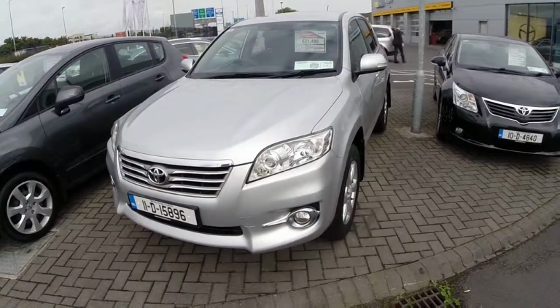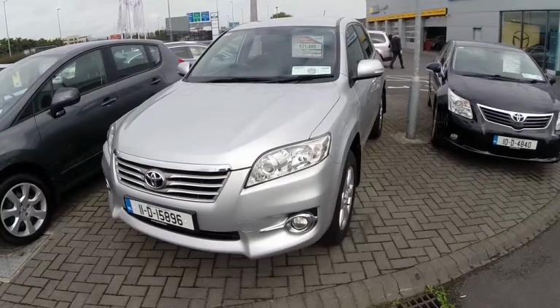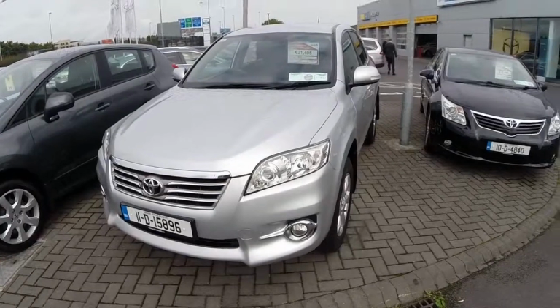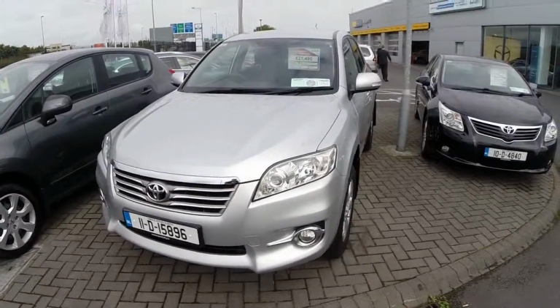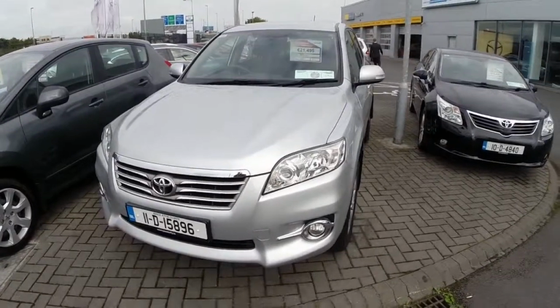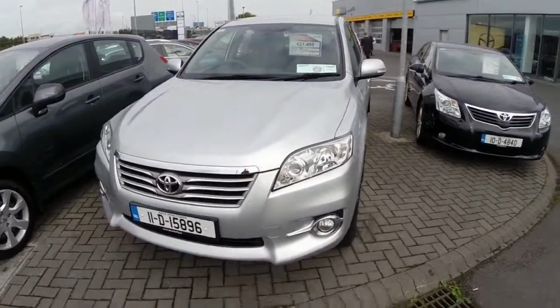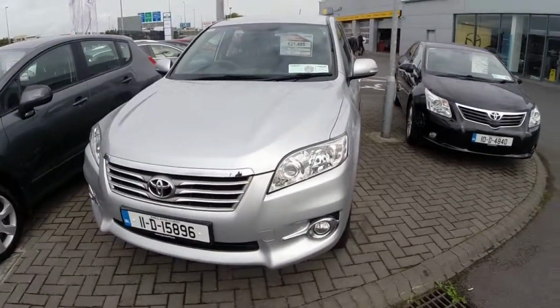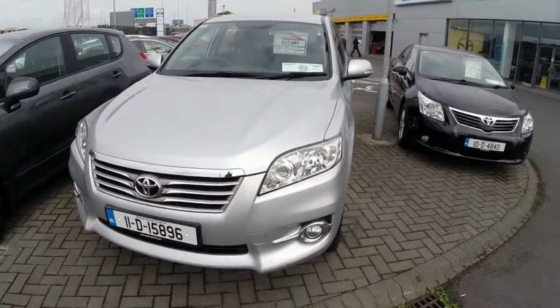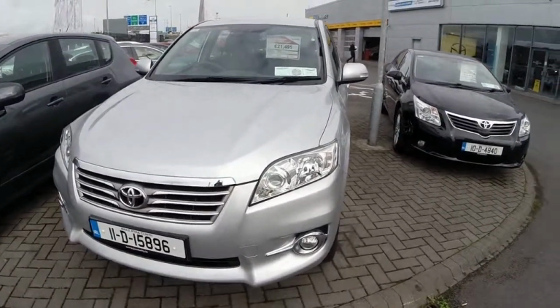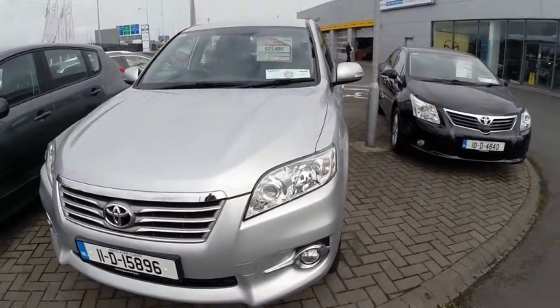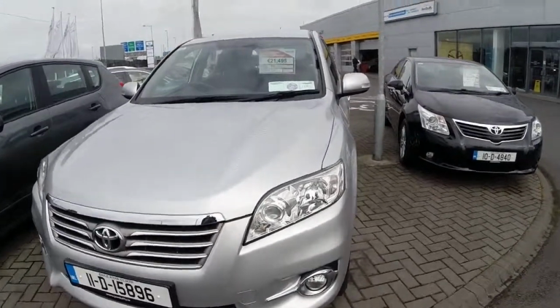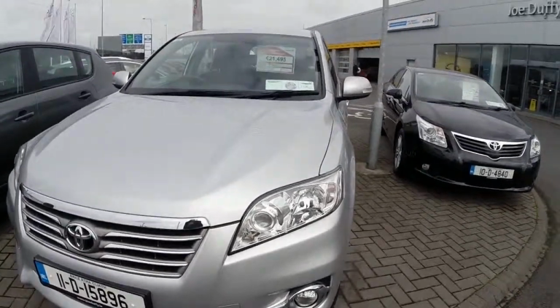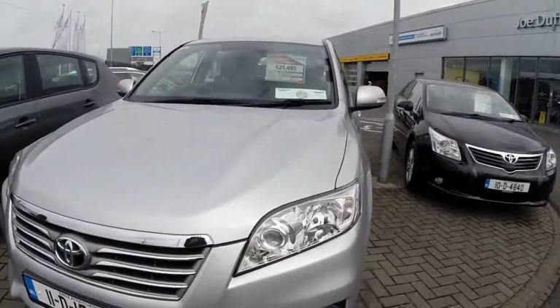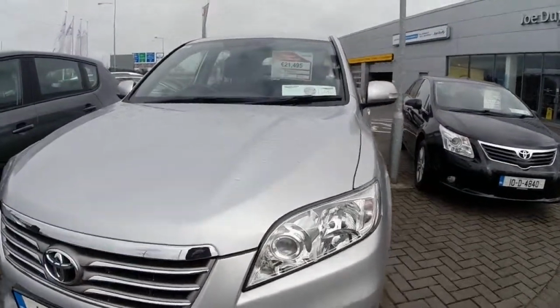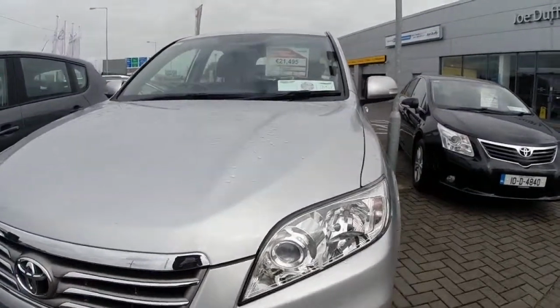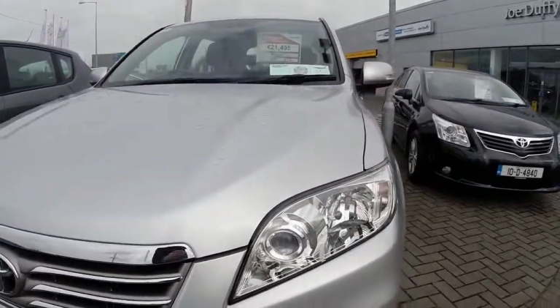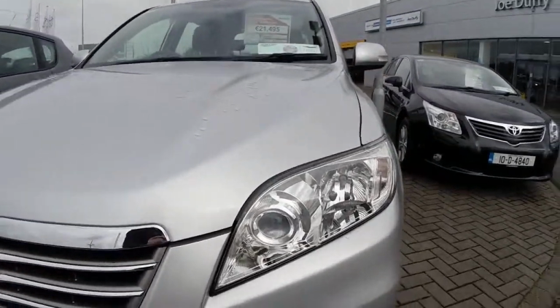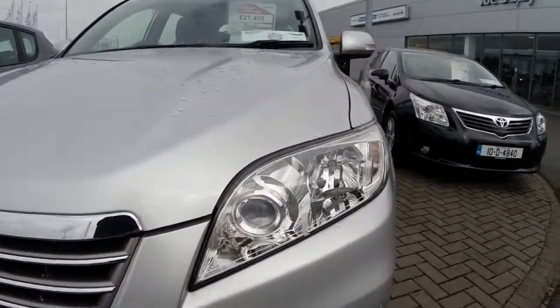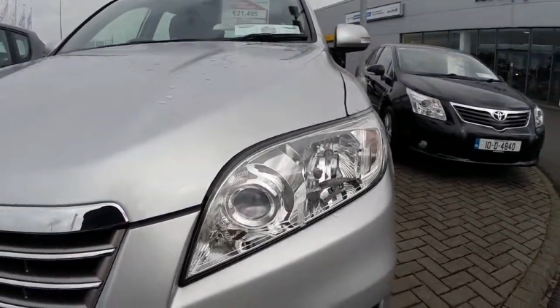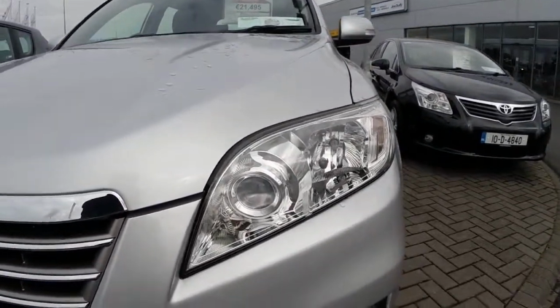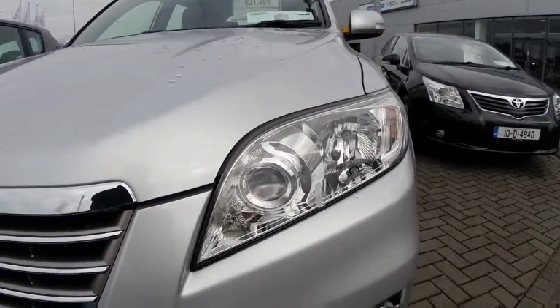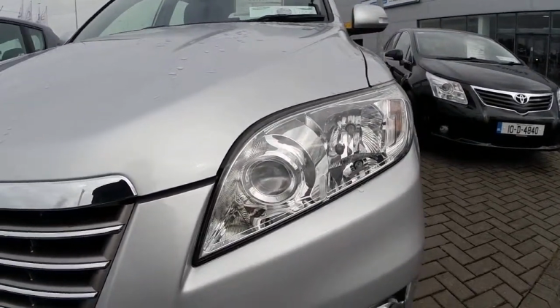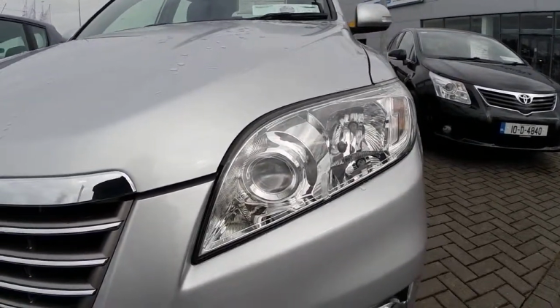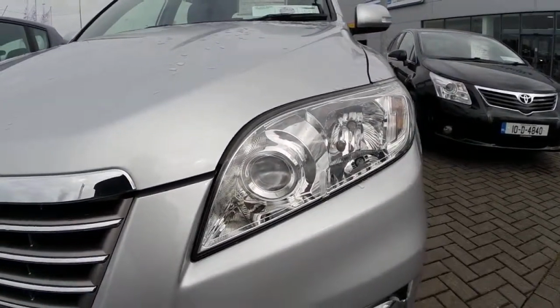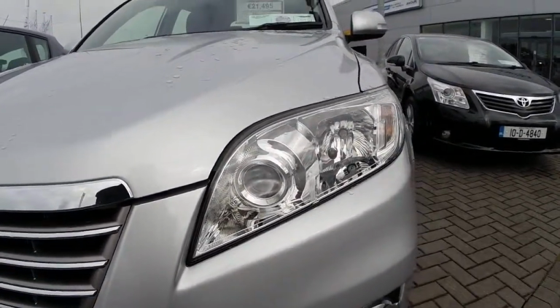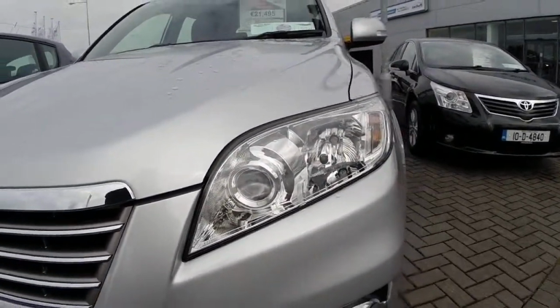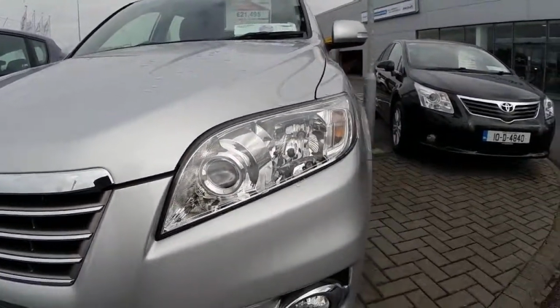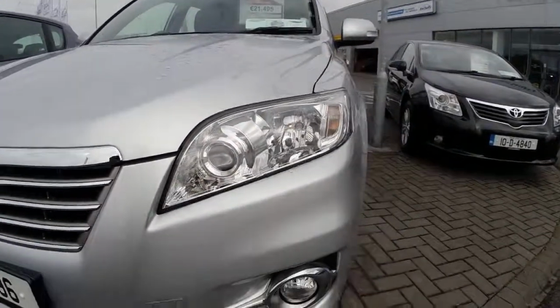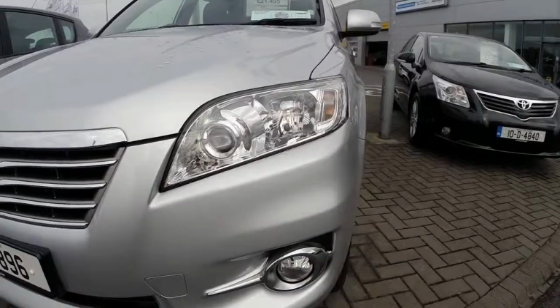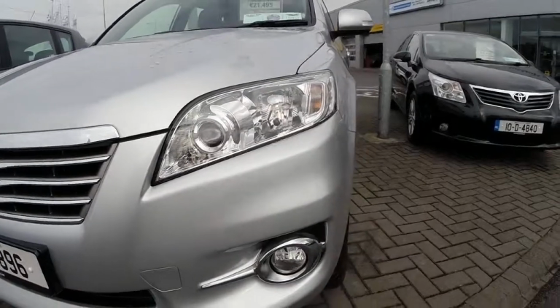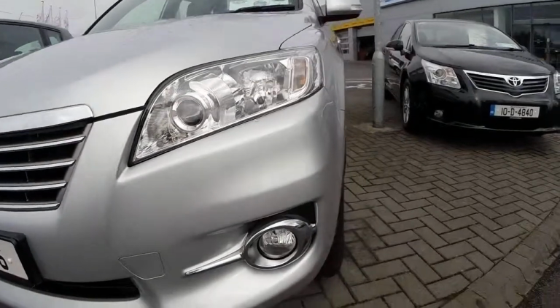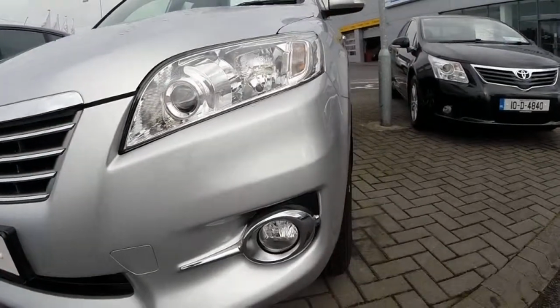Some of the features on the front of our car are projector headlamps and front fog lights.